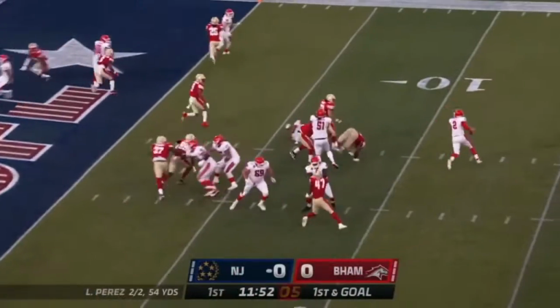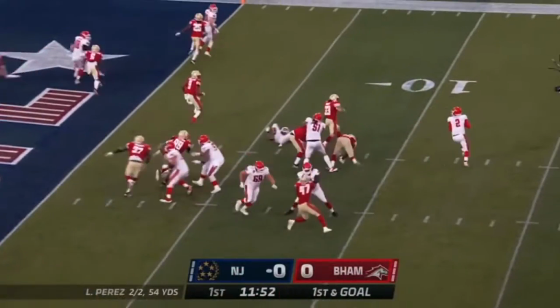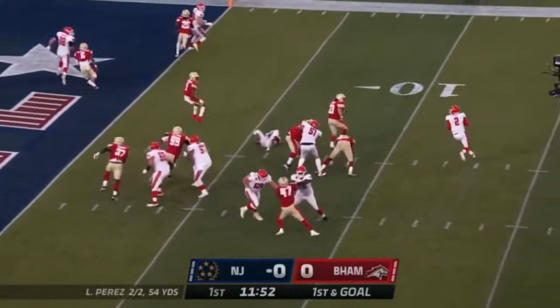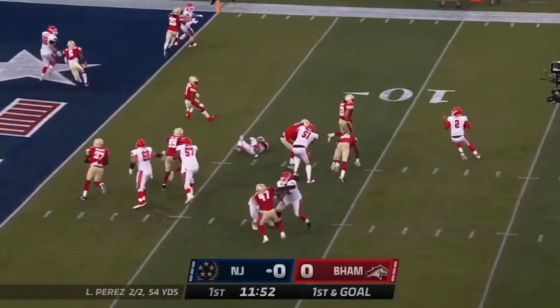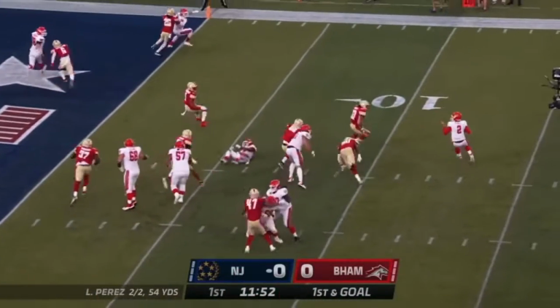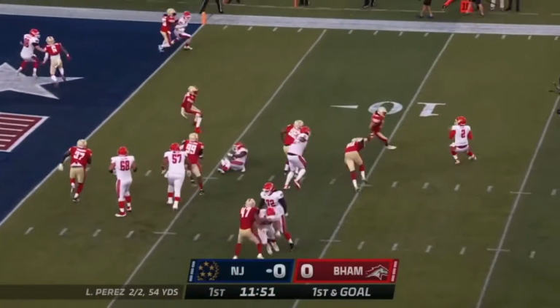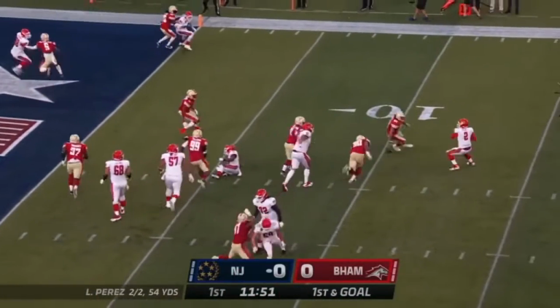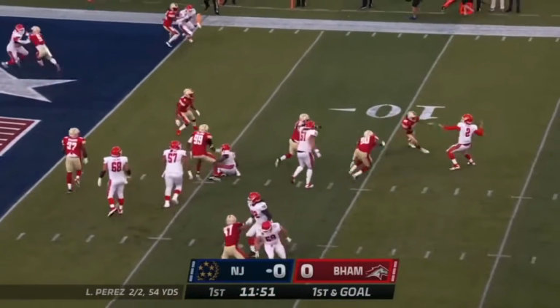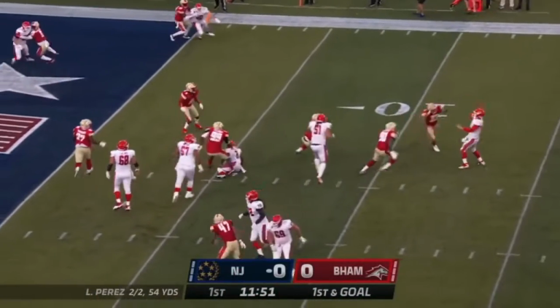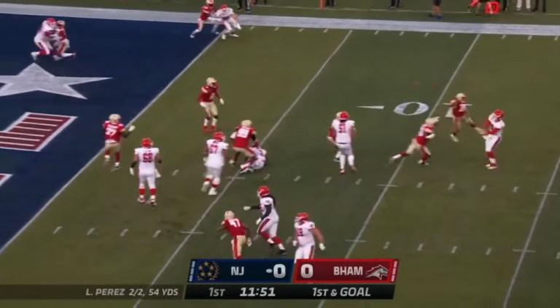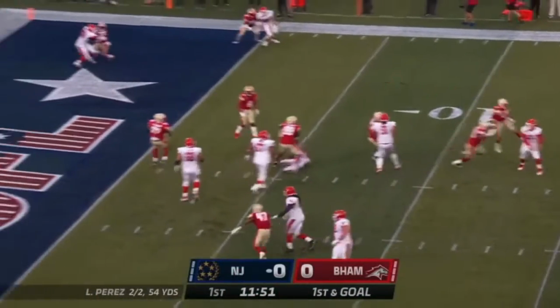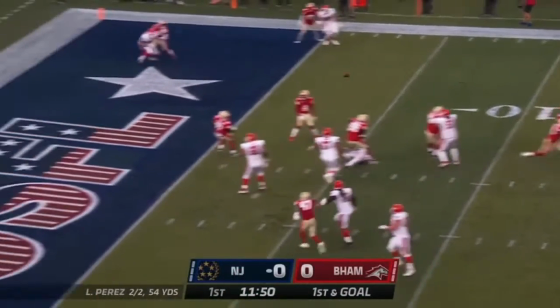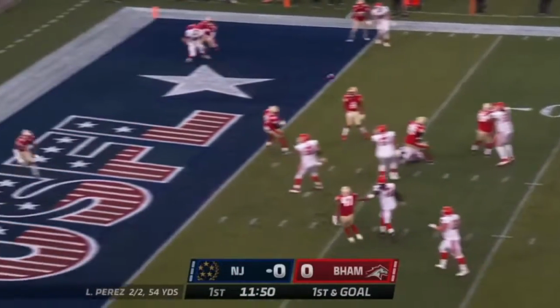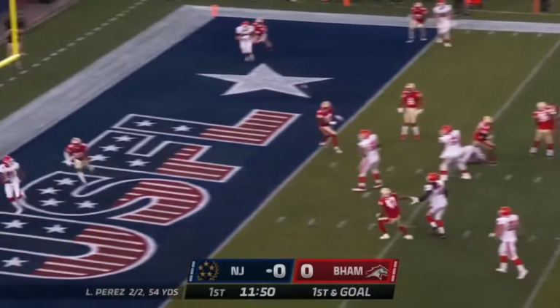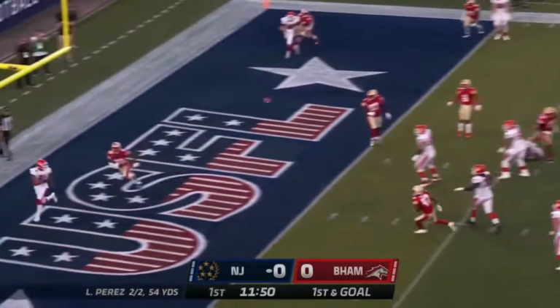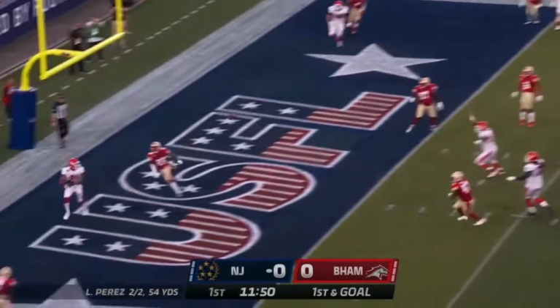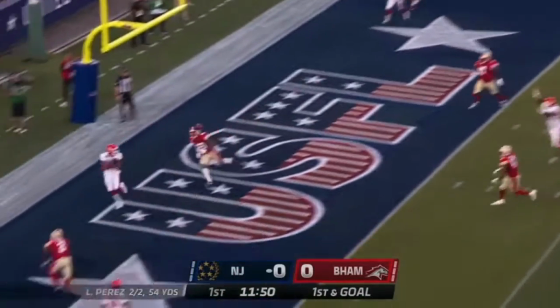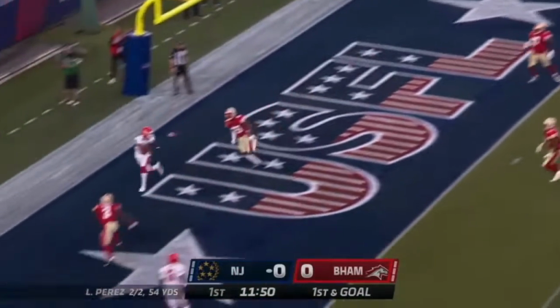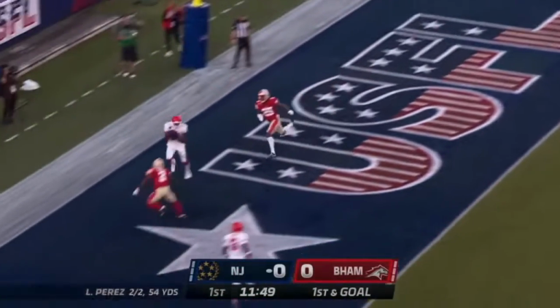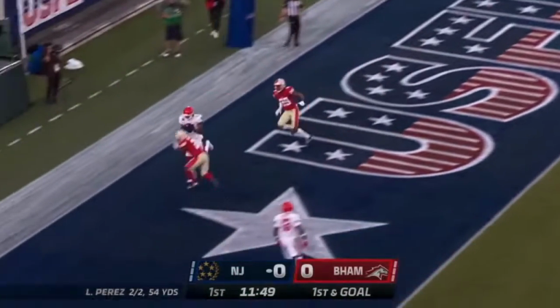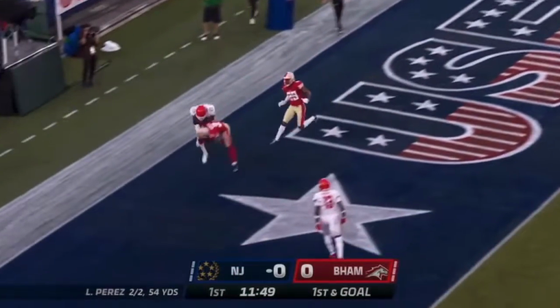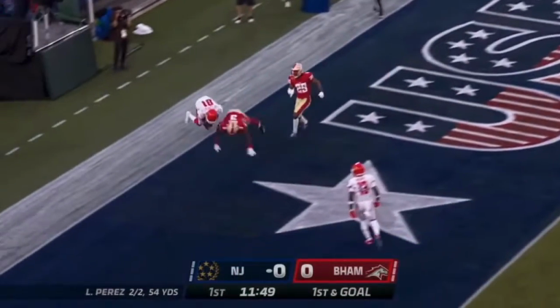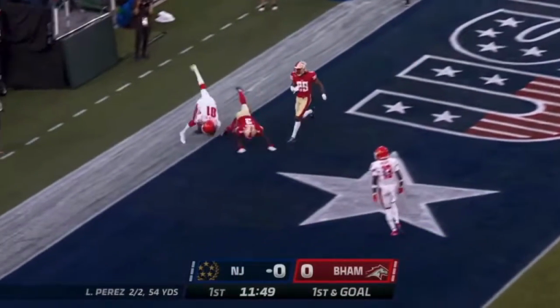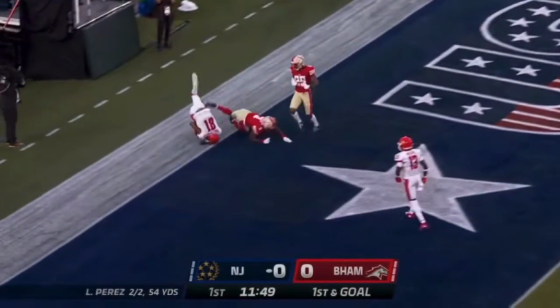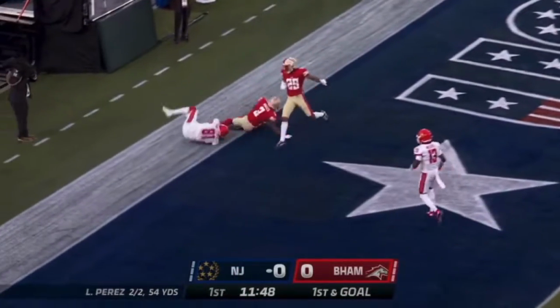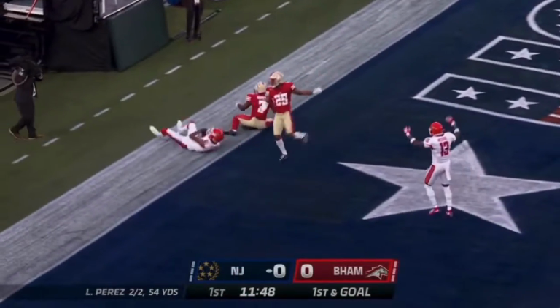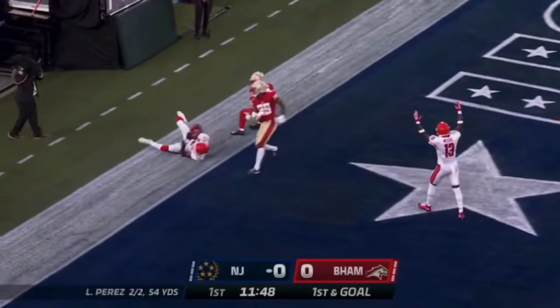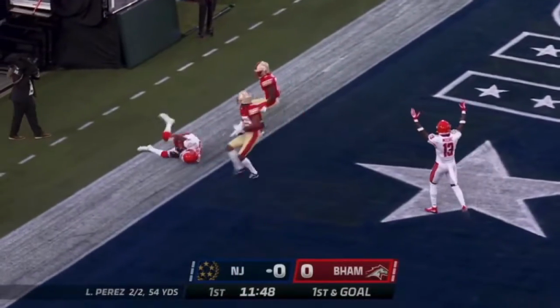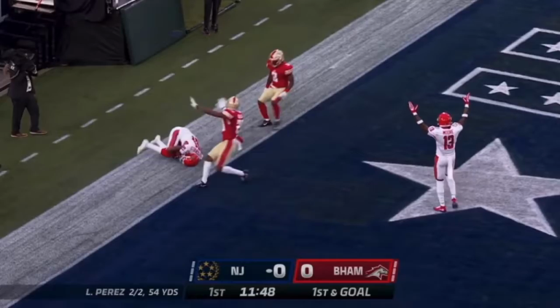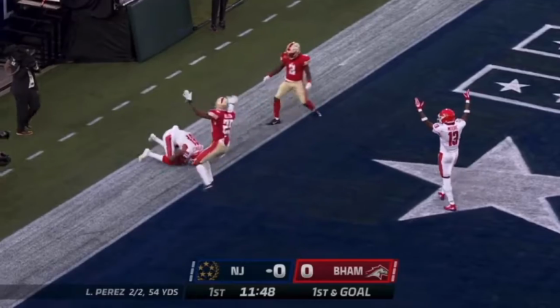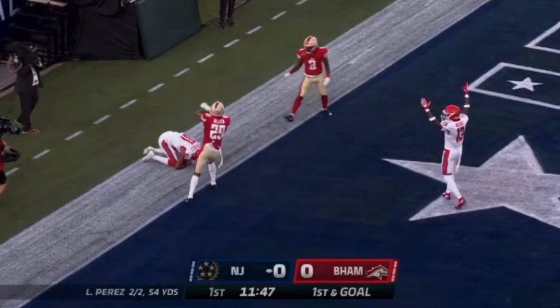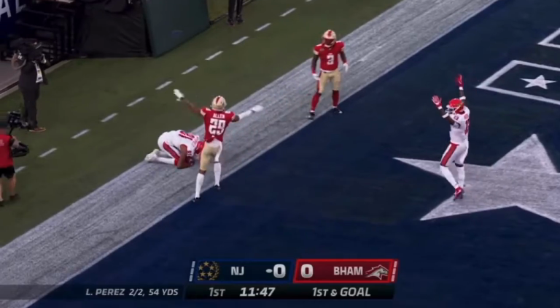Play fake. Perez in the endzone — open, and touchdown!